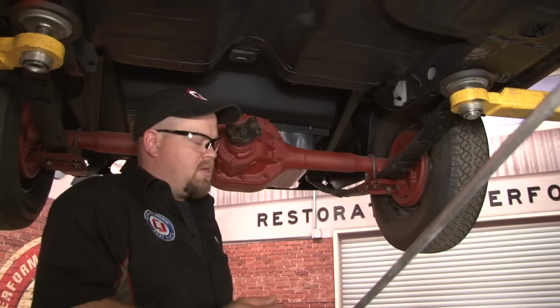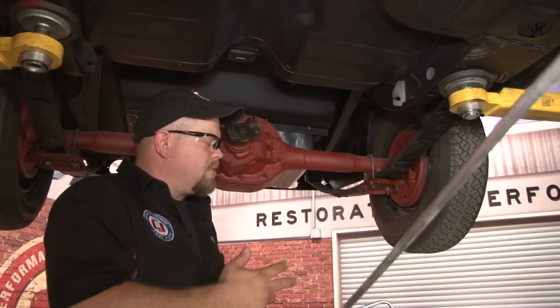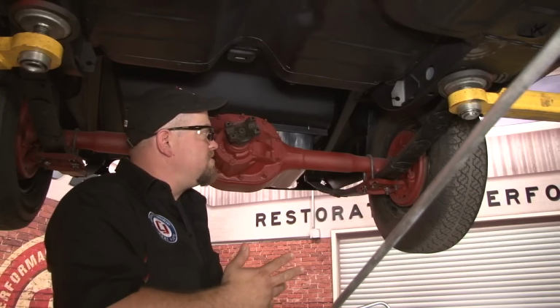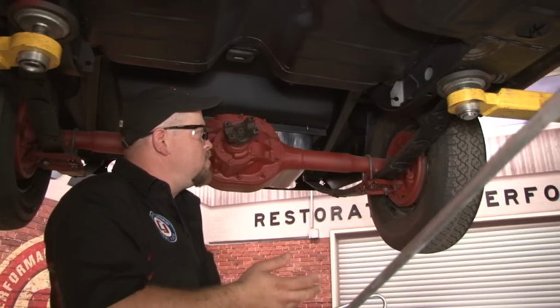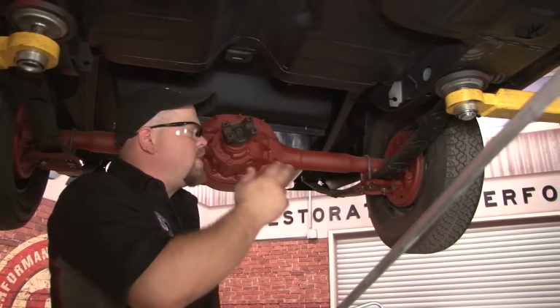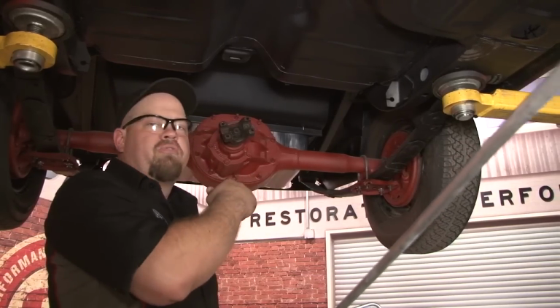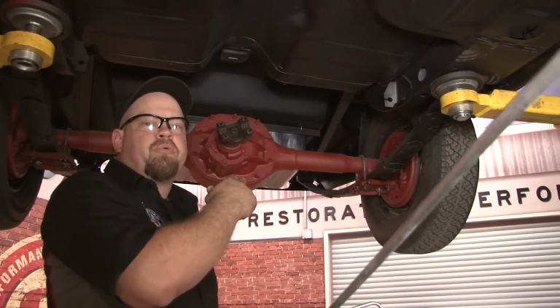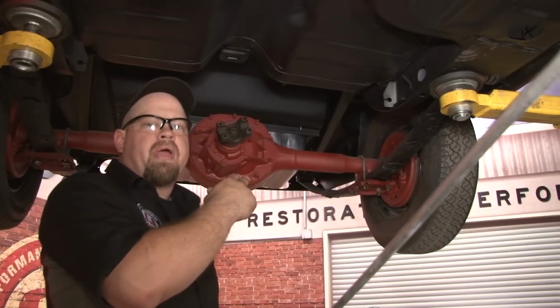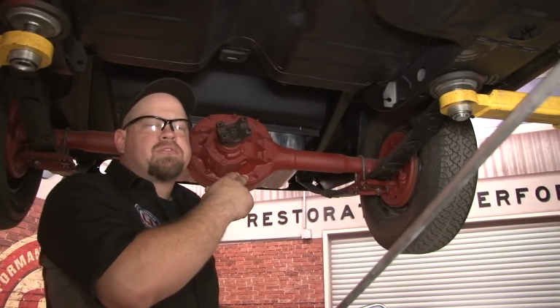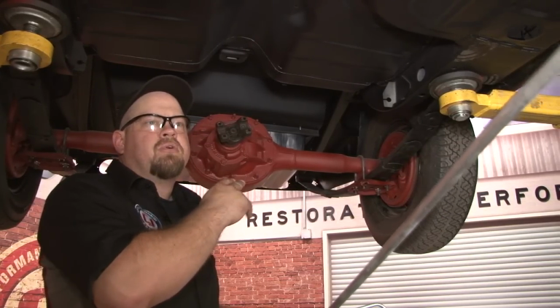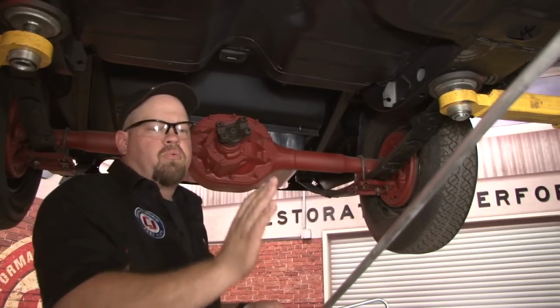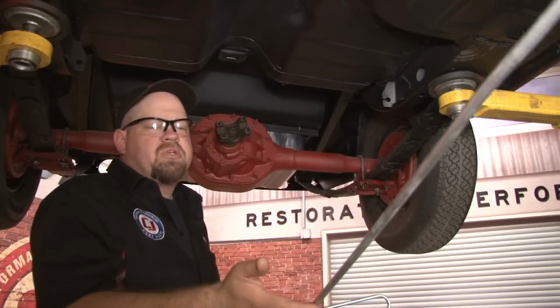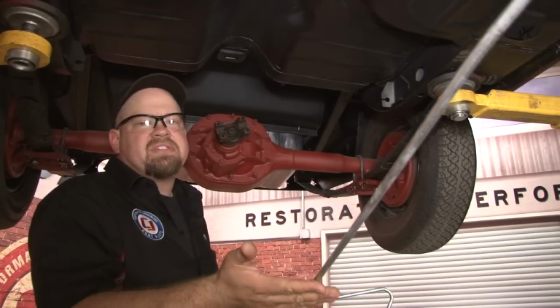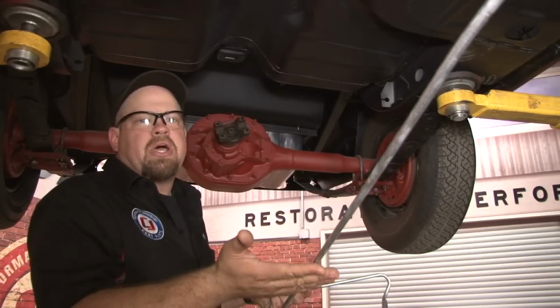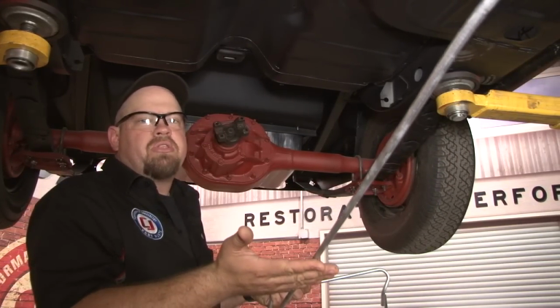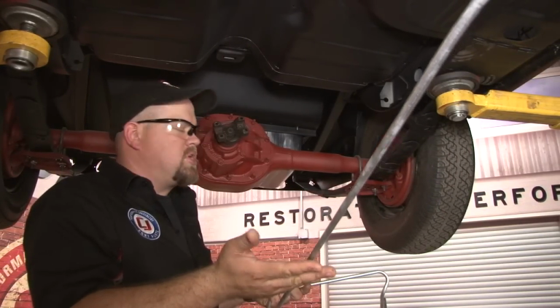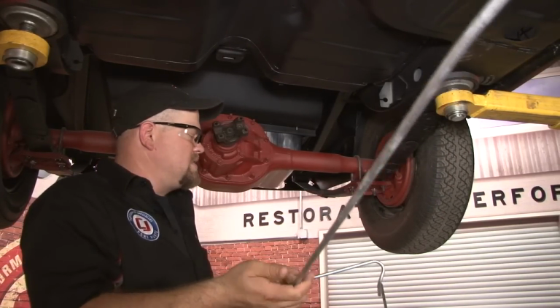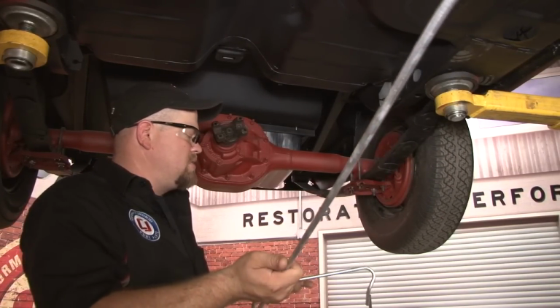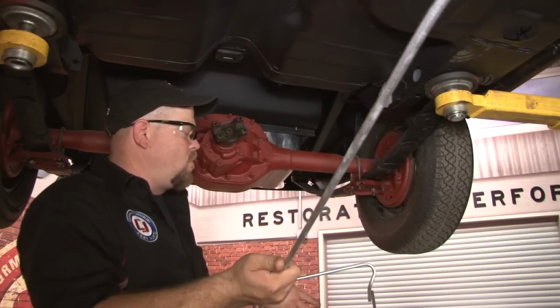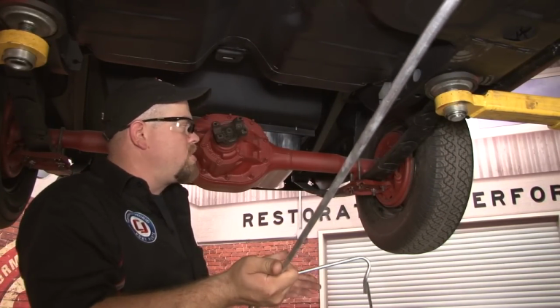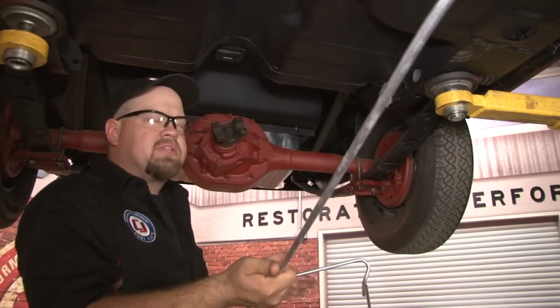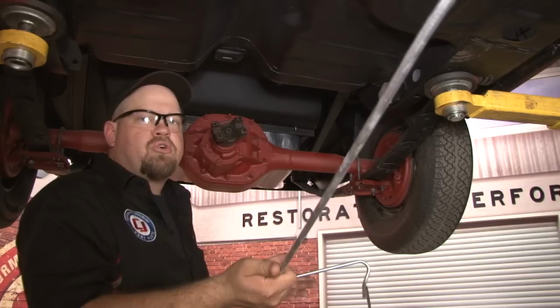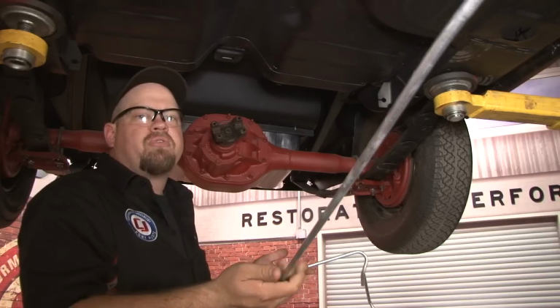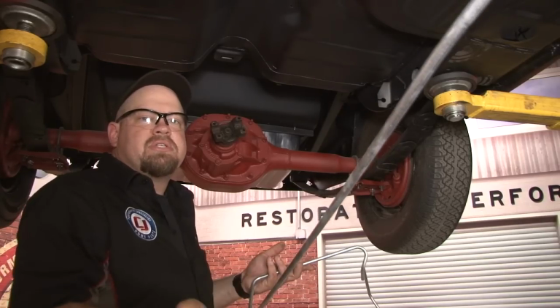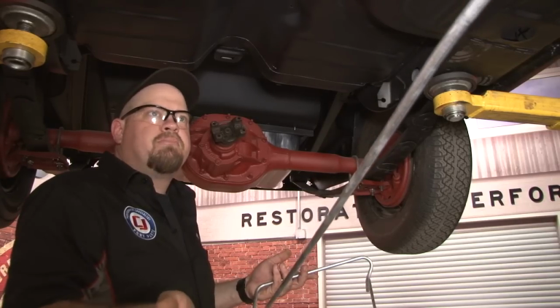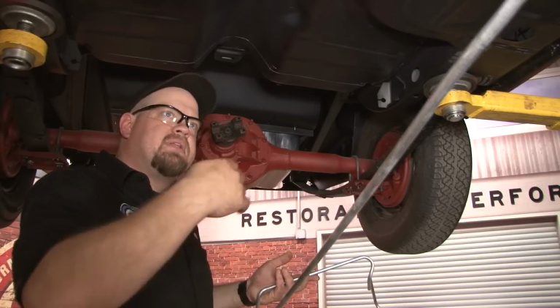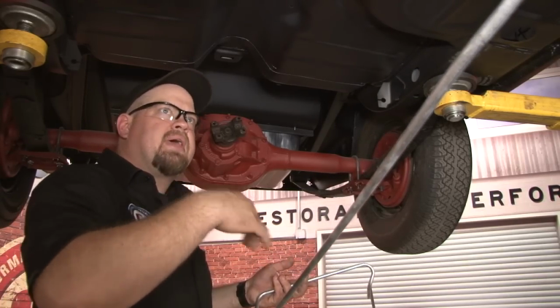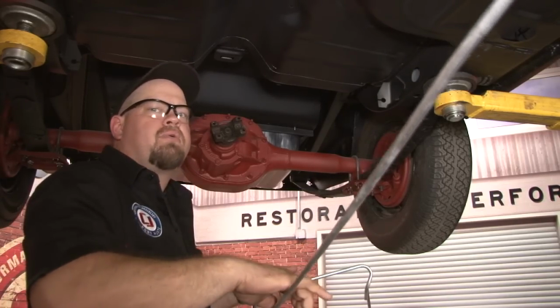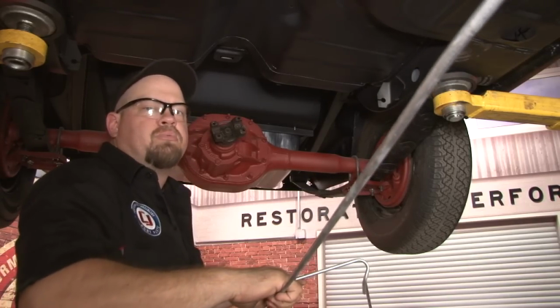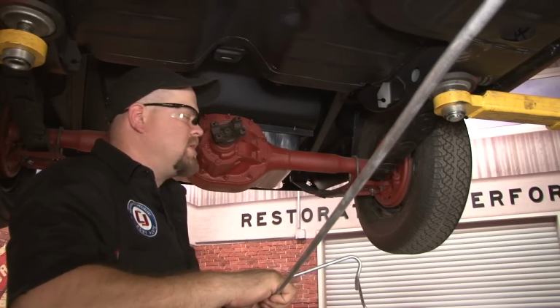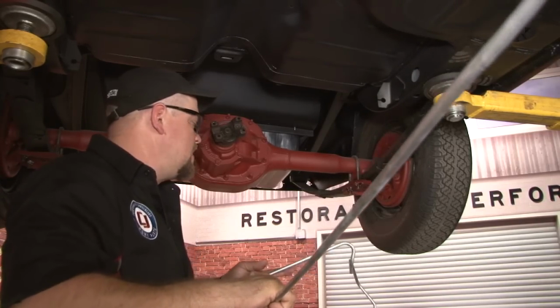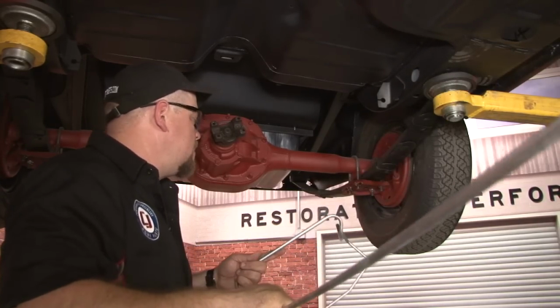Now we're going to put the fuel line over the rear axle. Once you get this tighter to the chassis, it'll be harder to get this over. It's easier to bend it now, and then we'll tighten it down later.